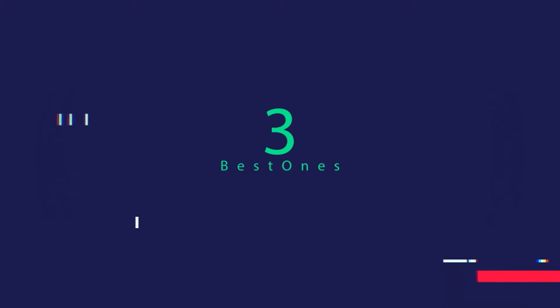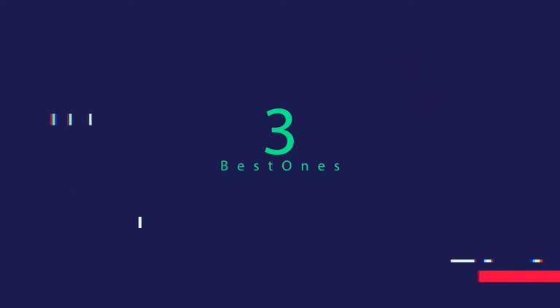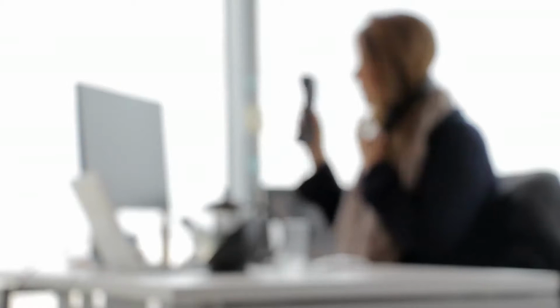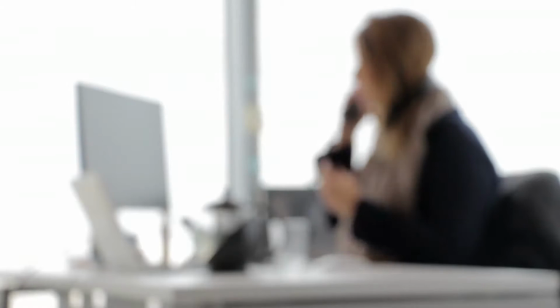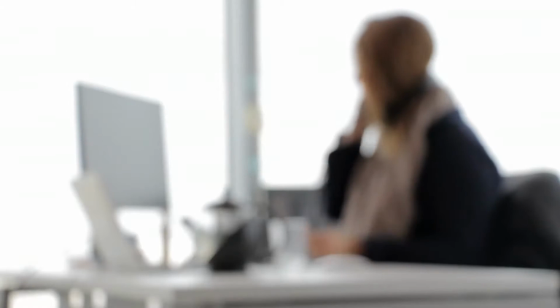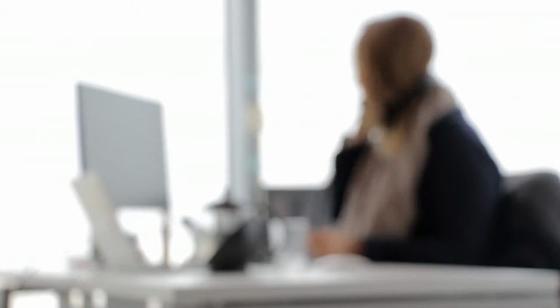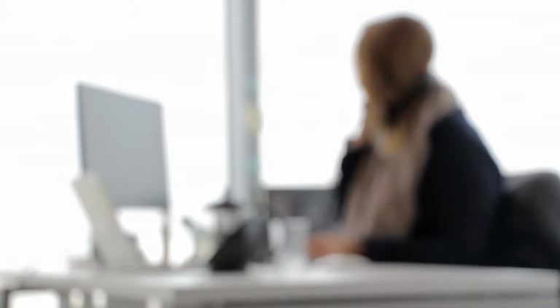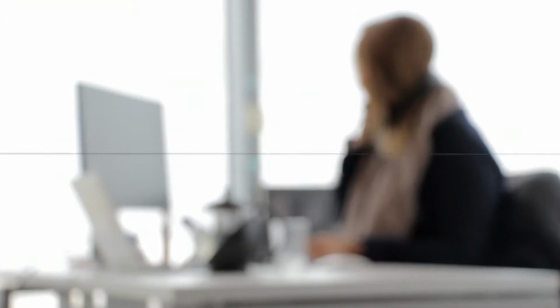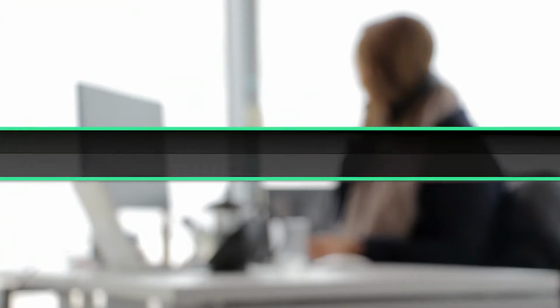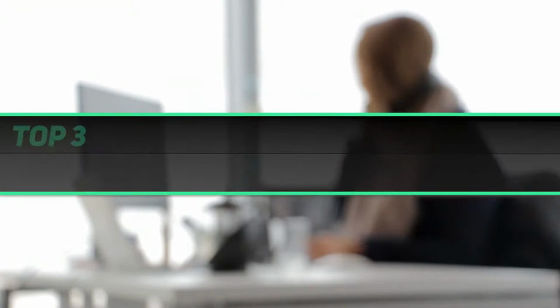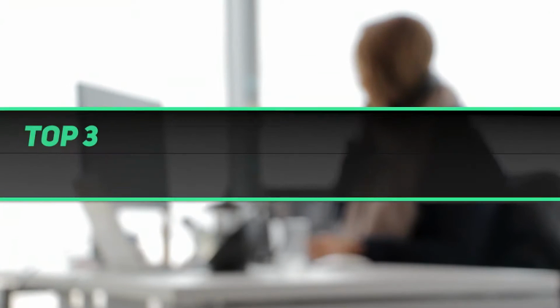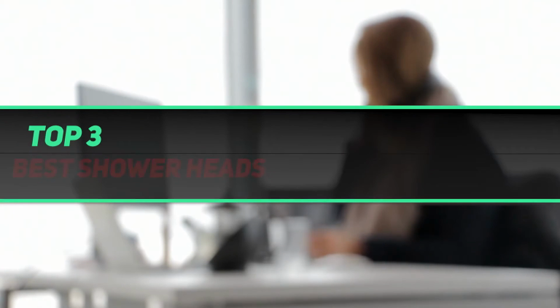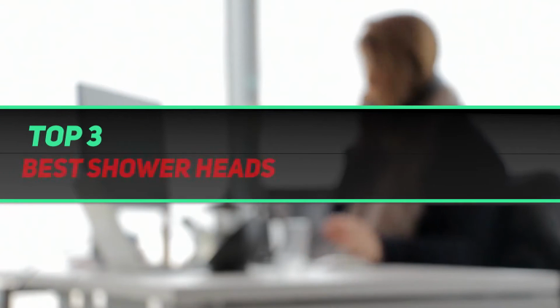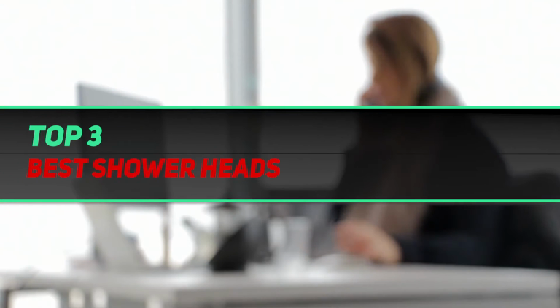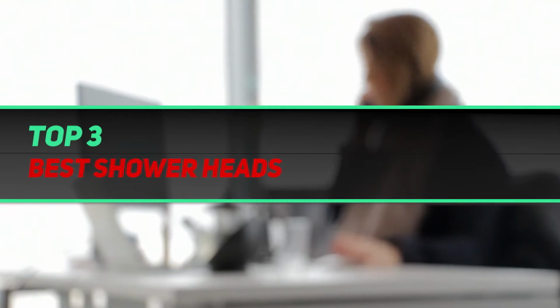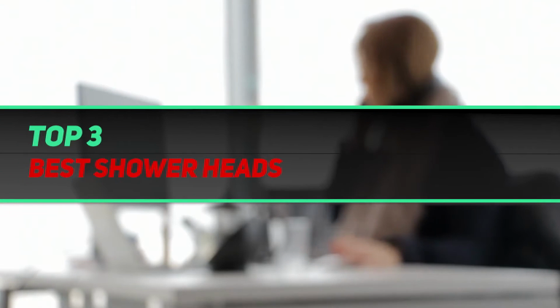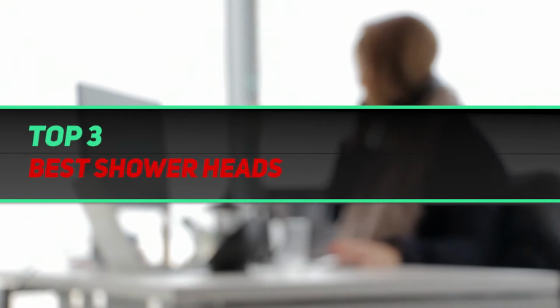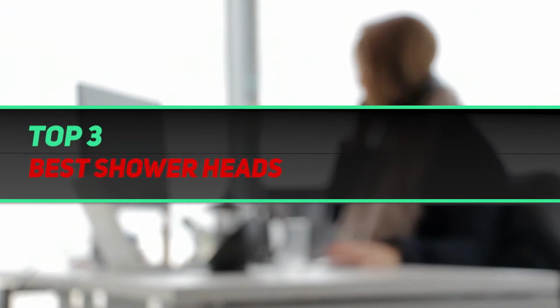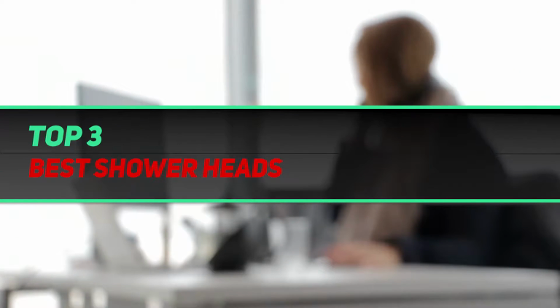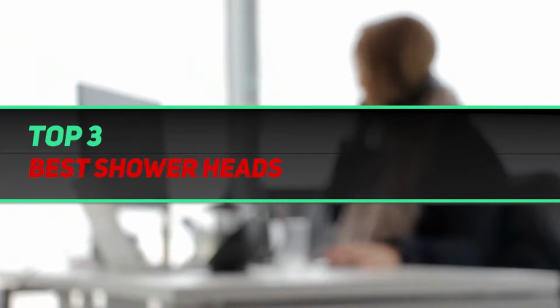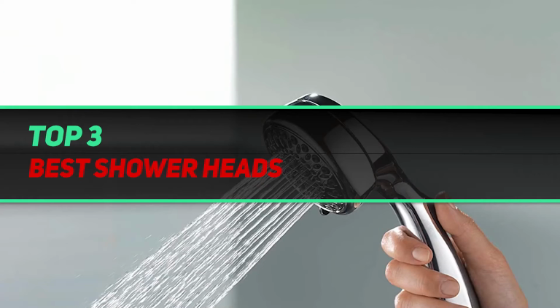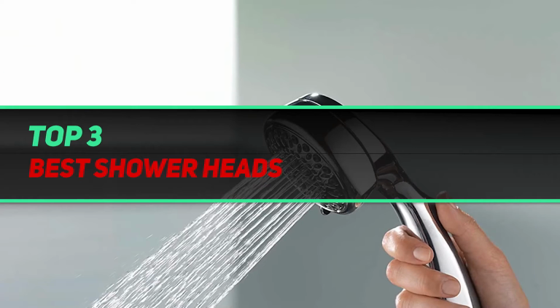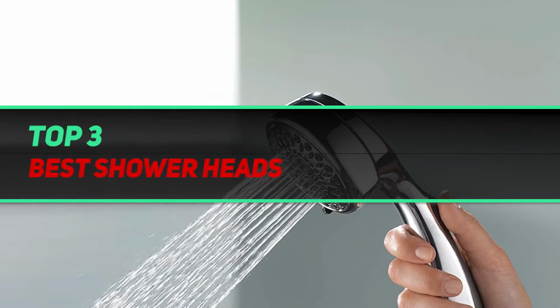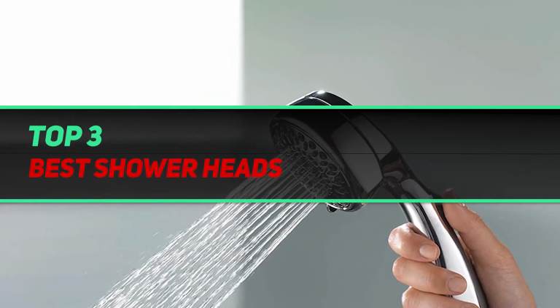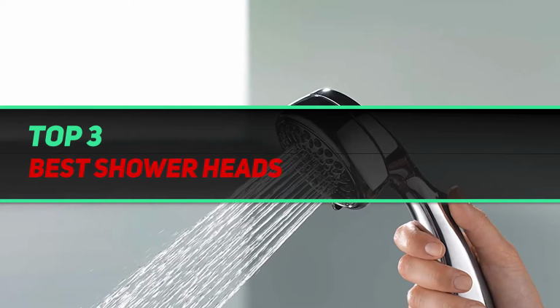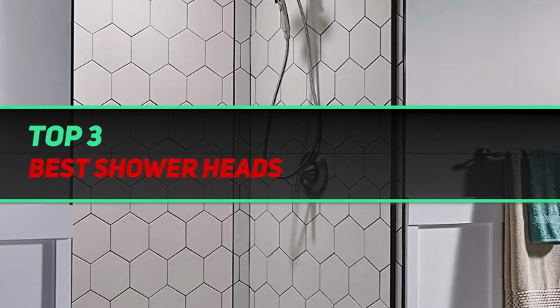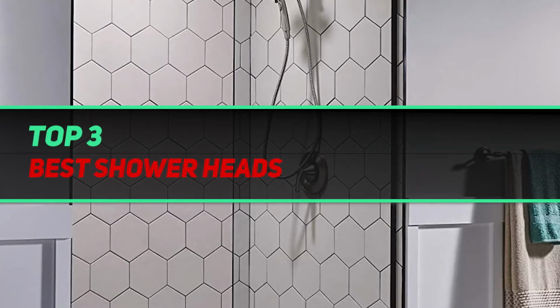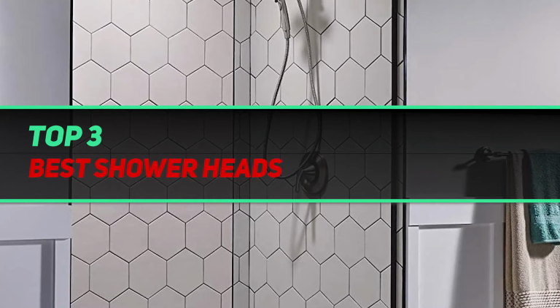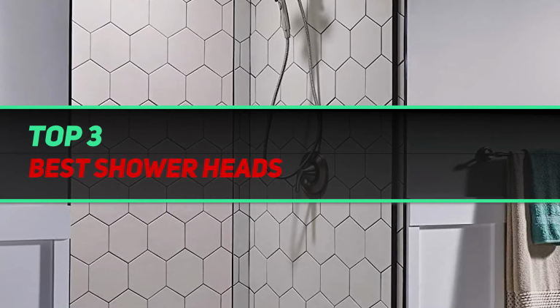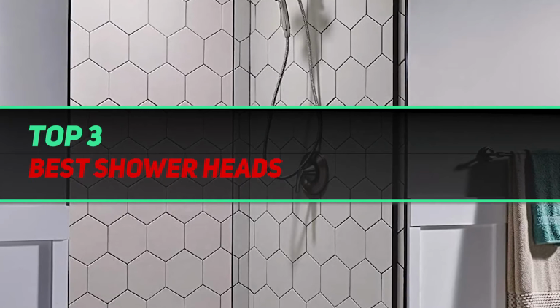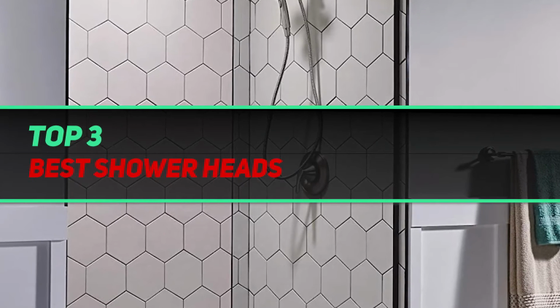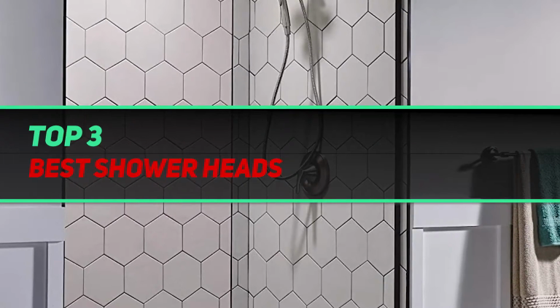Hi guys, welcome back to my channel. In today's video we're gonna check out the top 3 best shower heads.